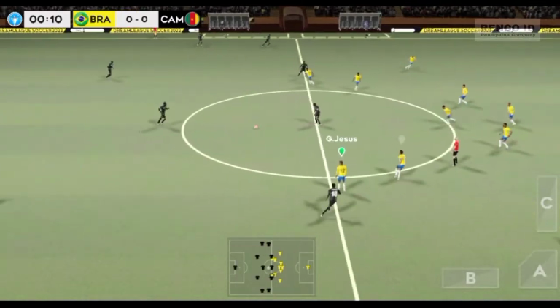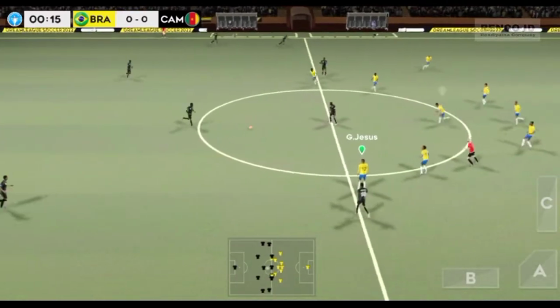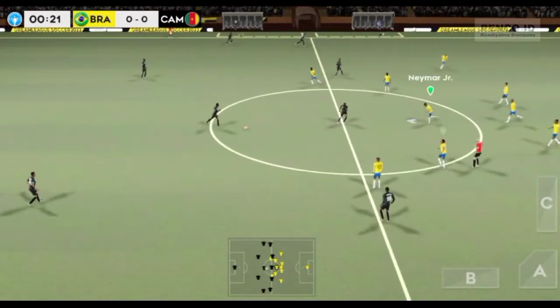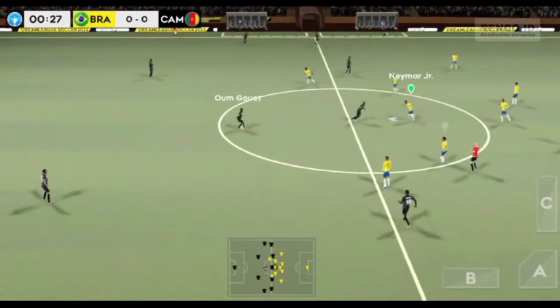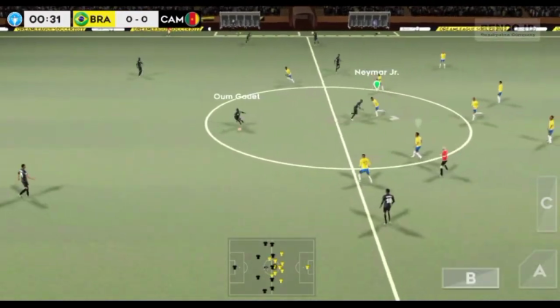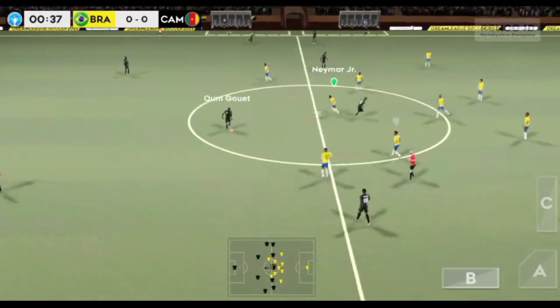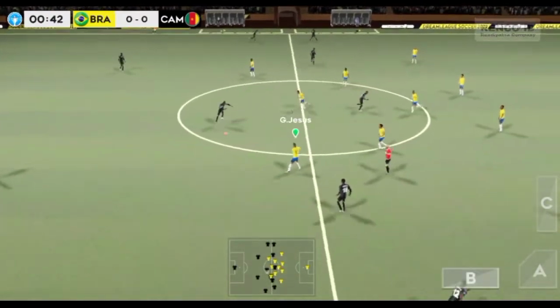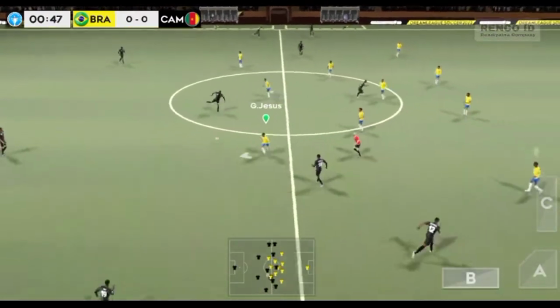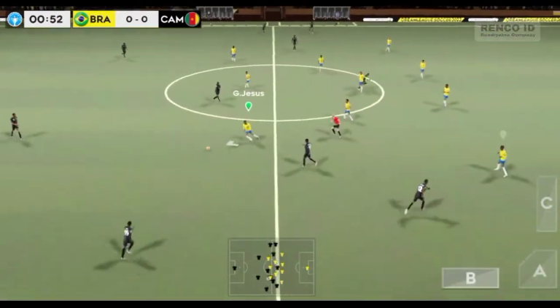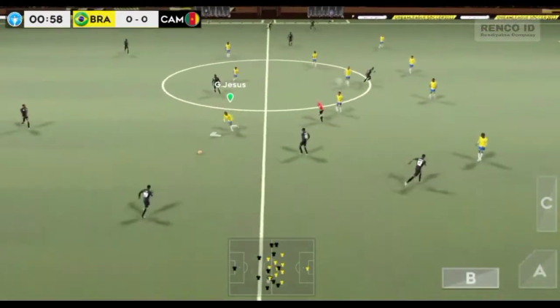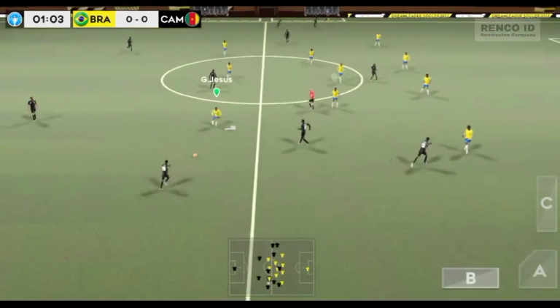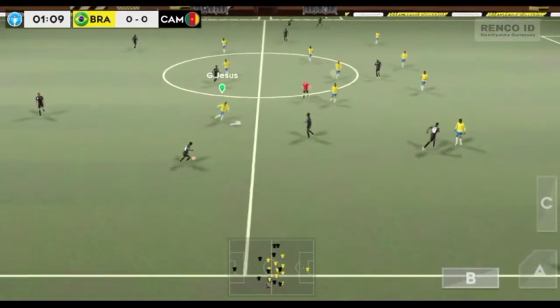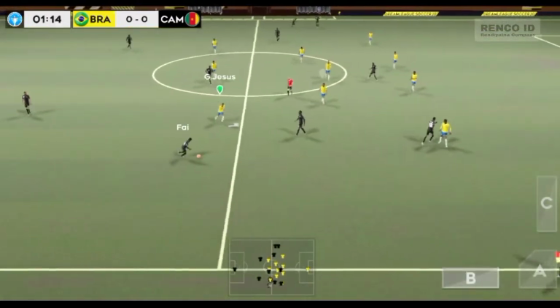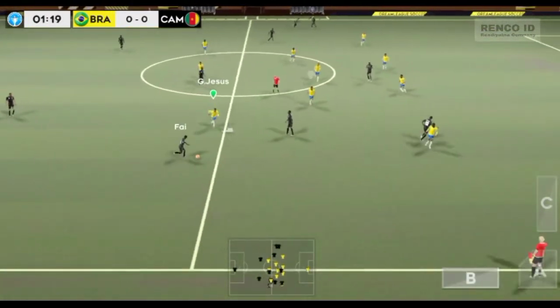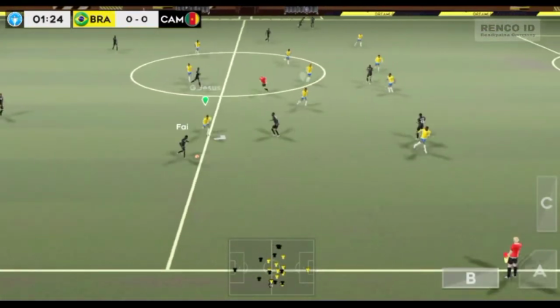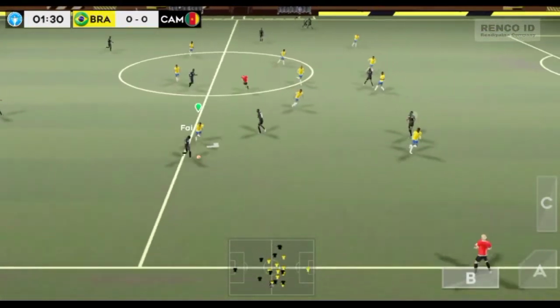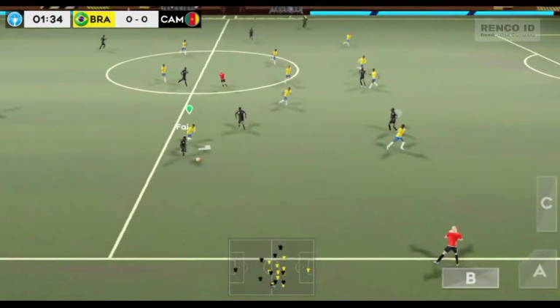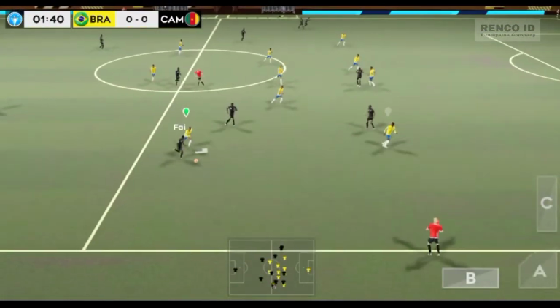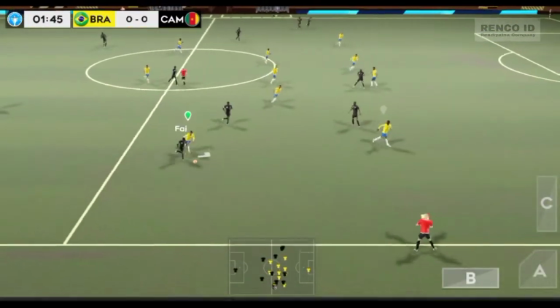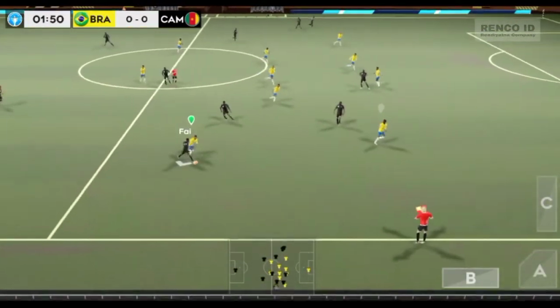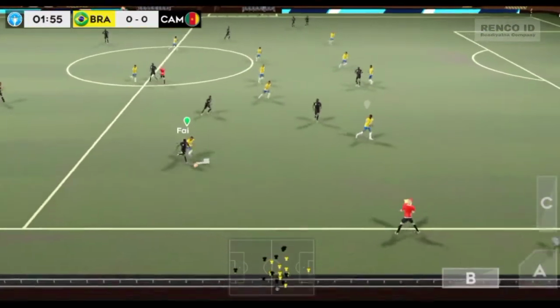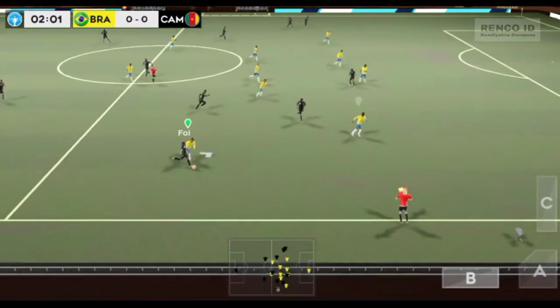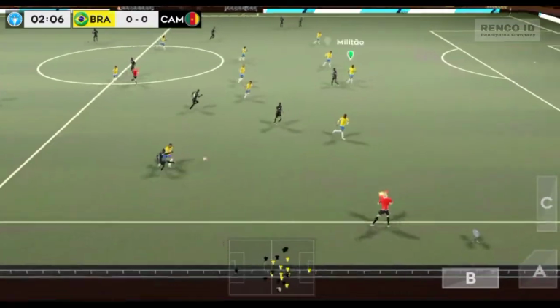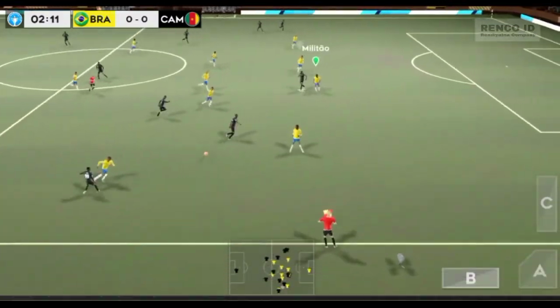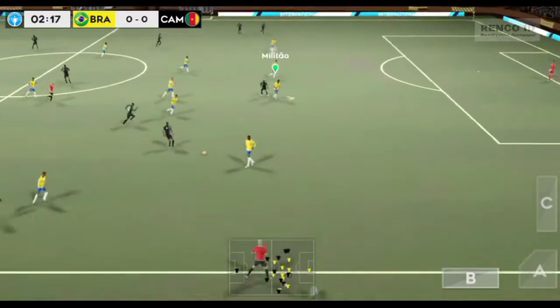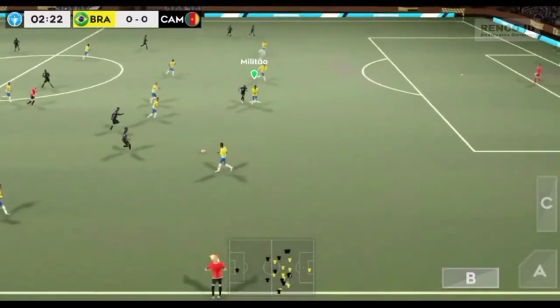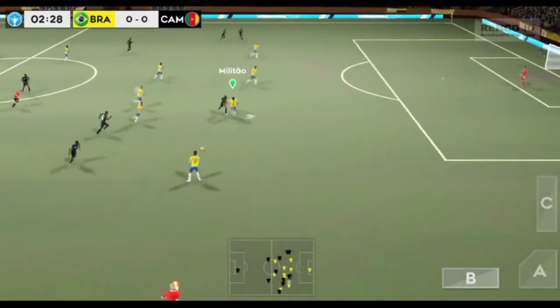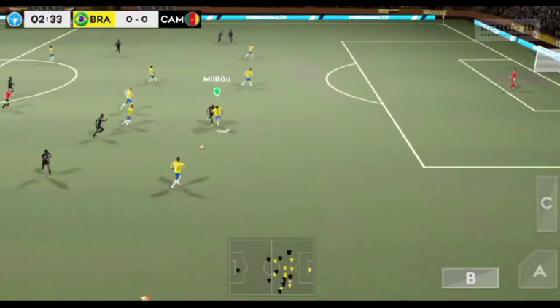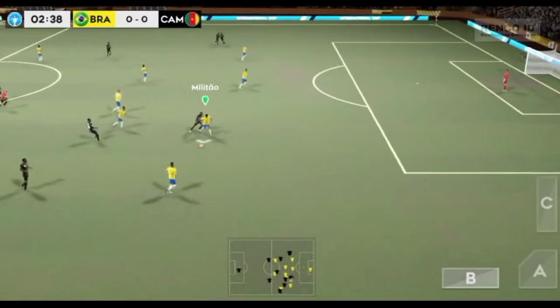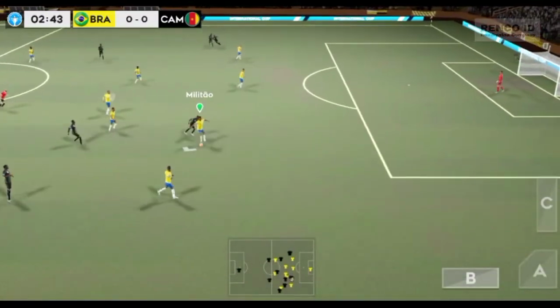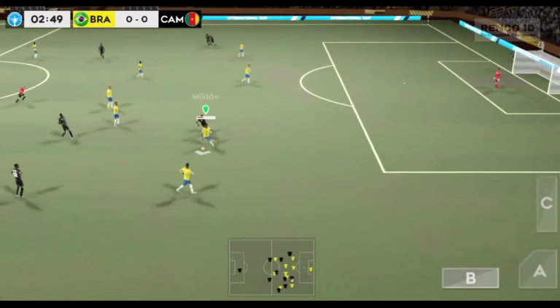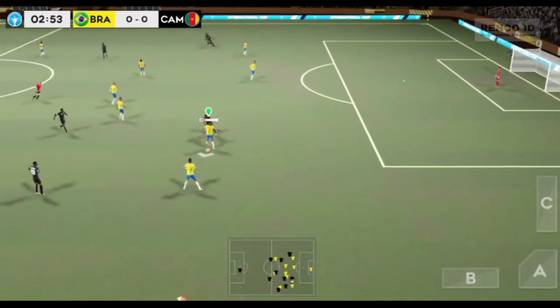The referee gets his match underway. Both teams more than capable of winning it. But which way is it going to go?